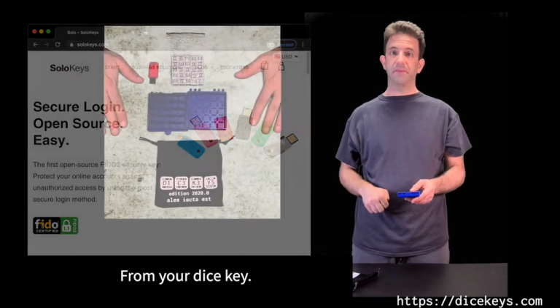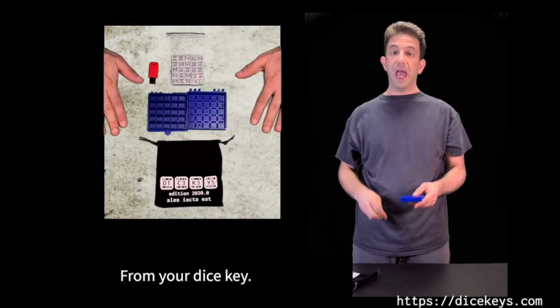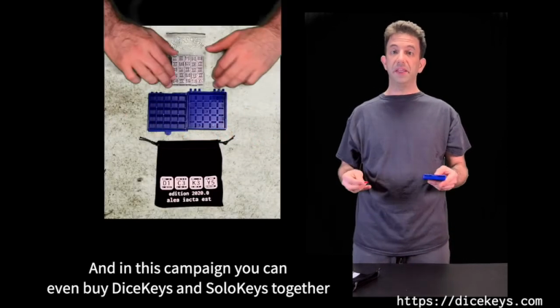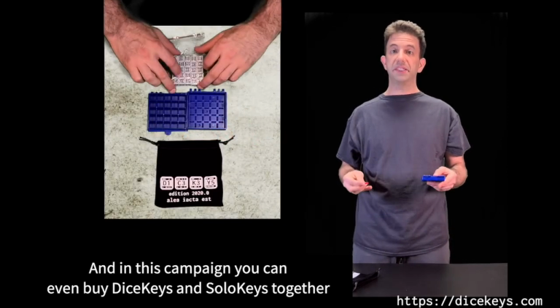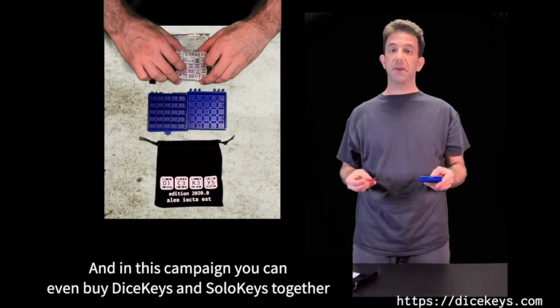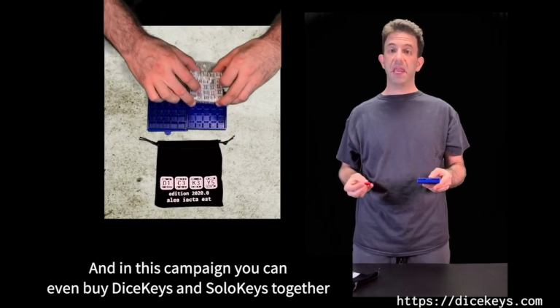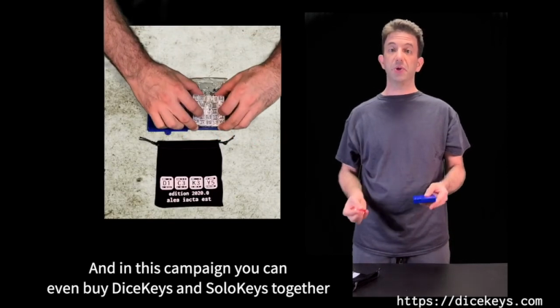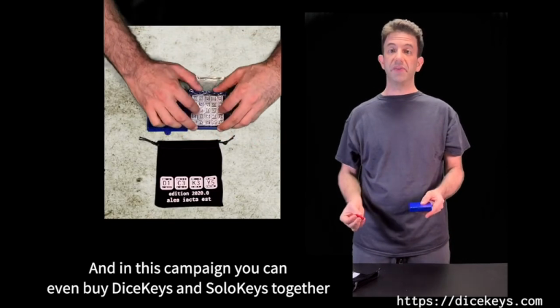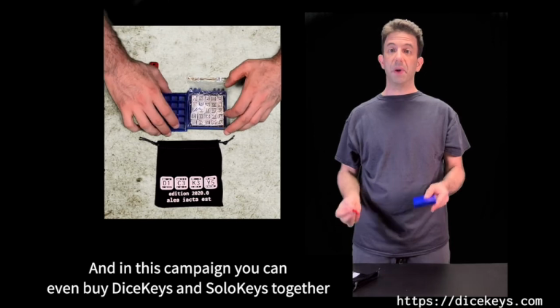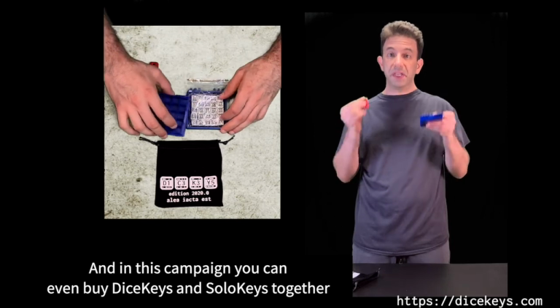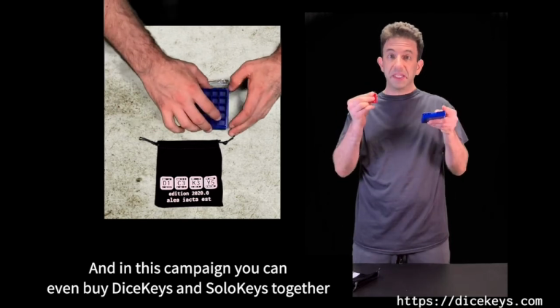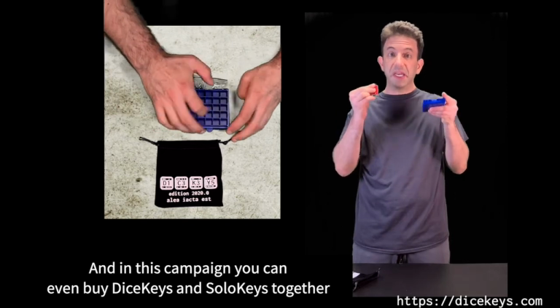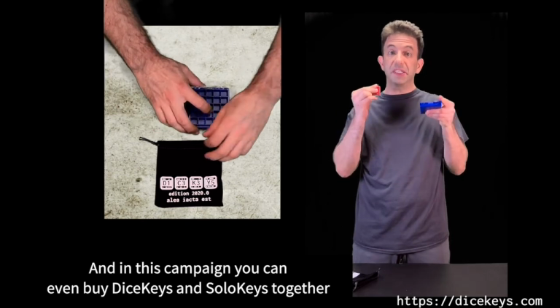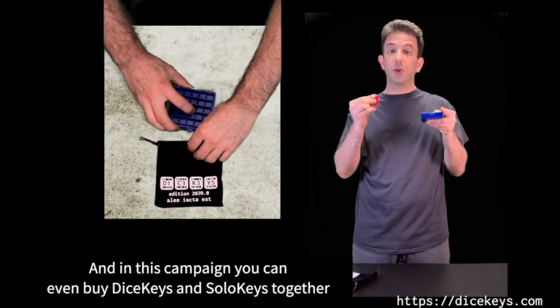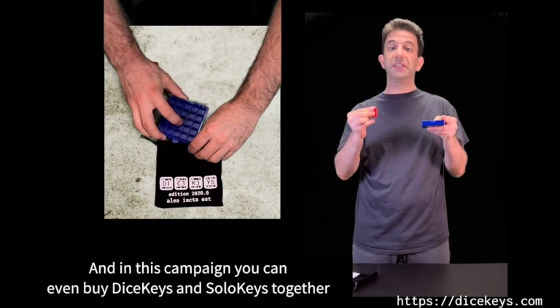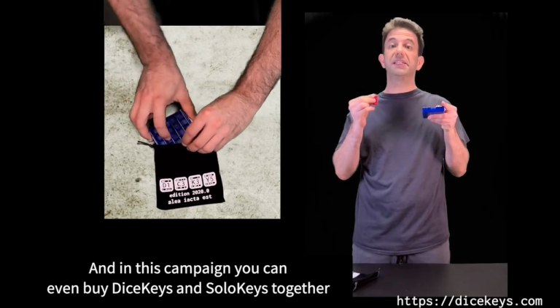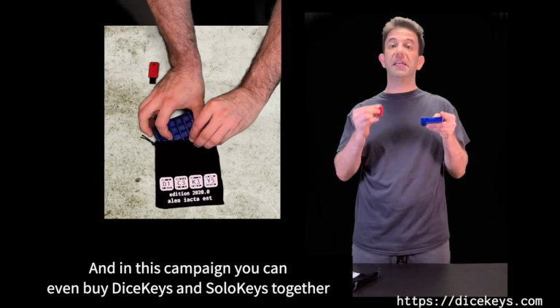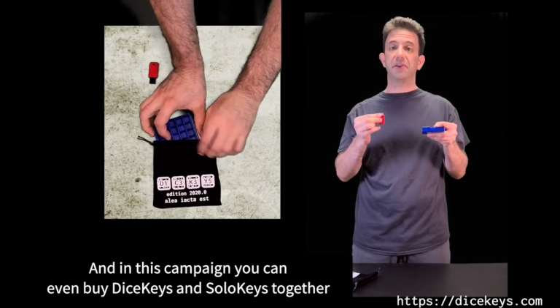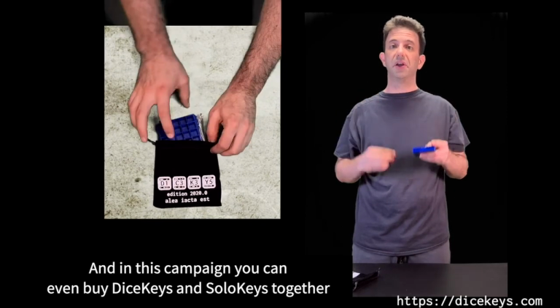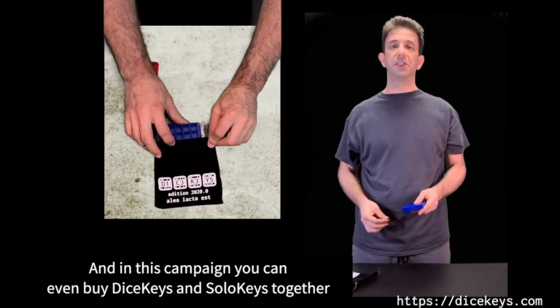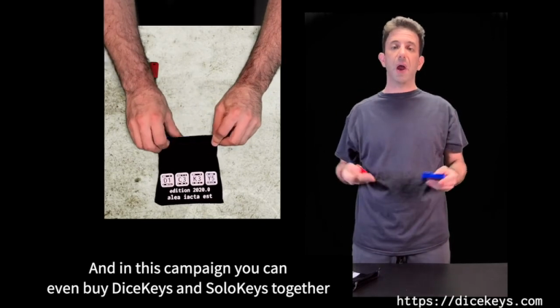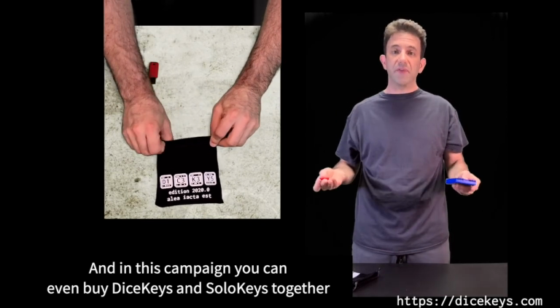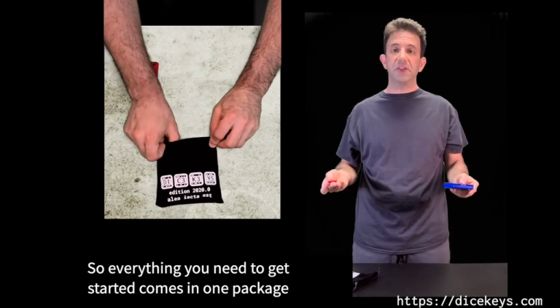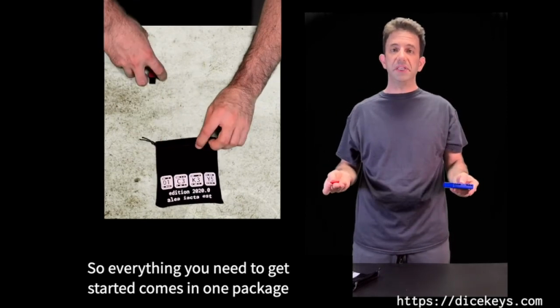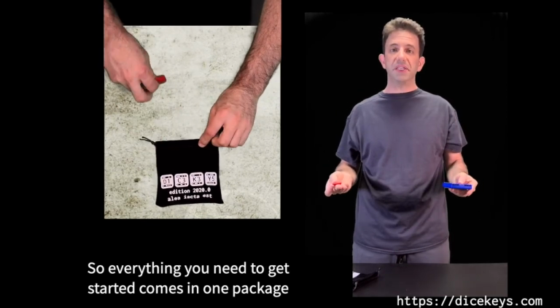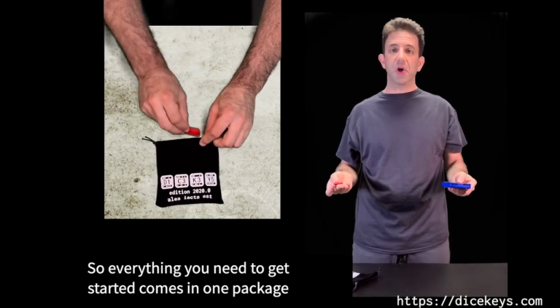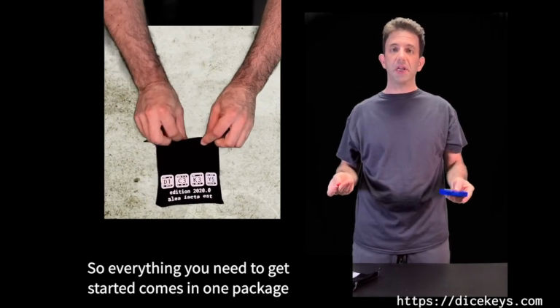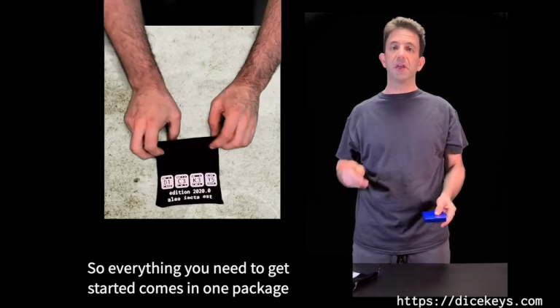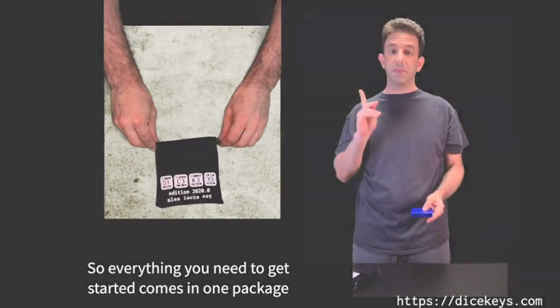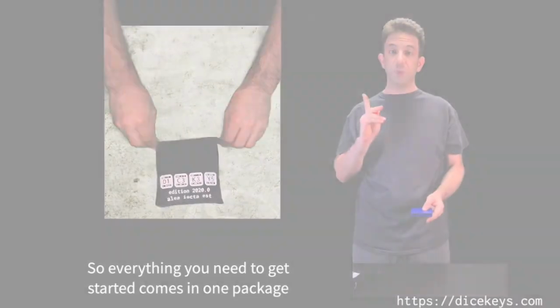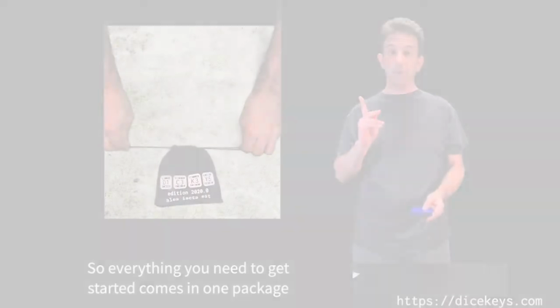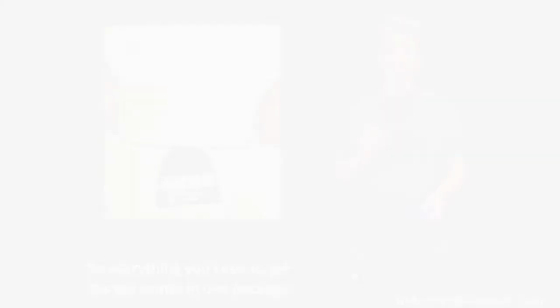And in this campaign, you can even buy DiceKeys and Solo Keys together, so everything you need to get started comes in one packet. Thank you.